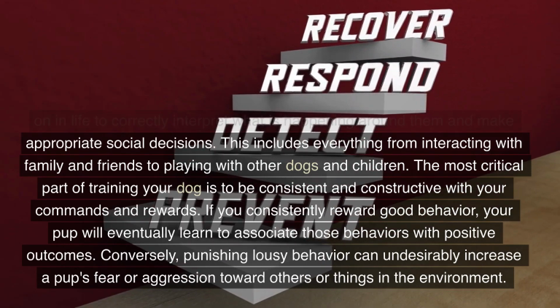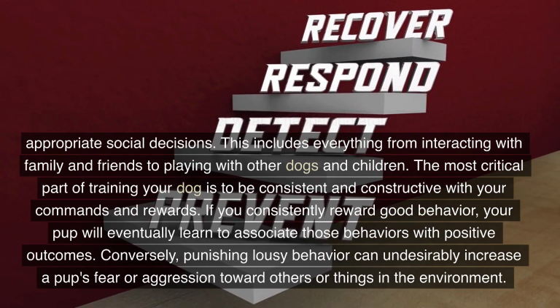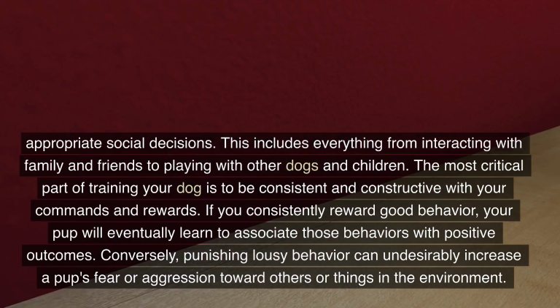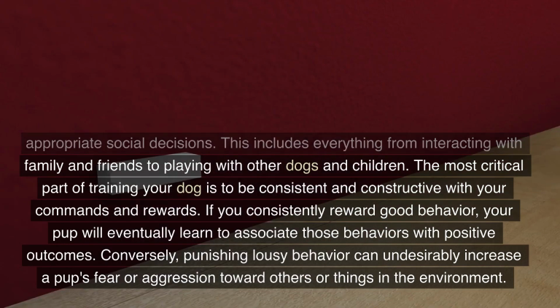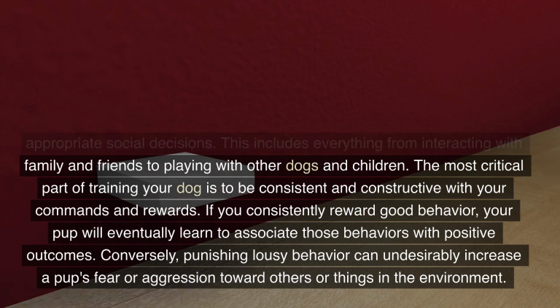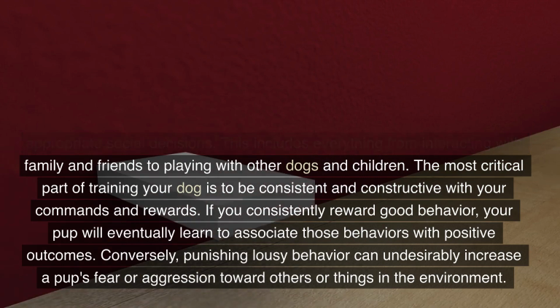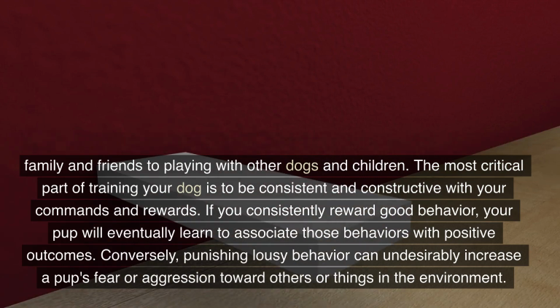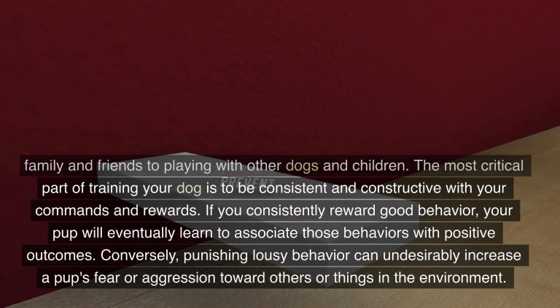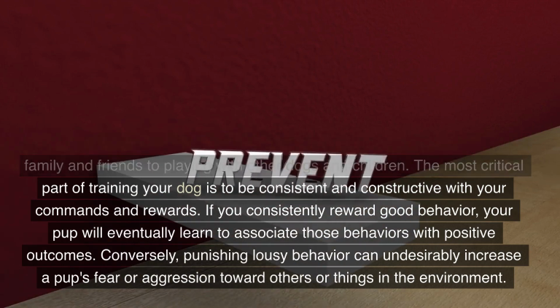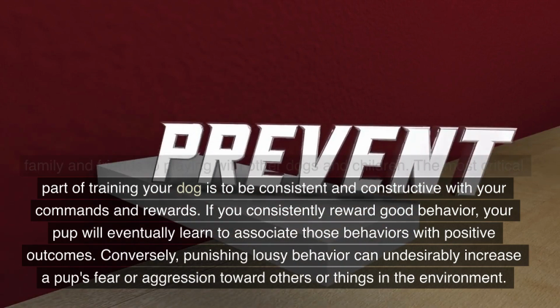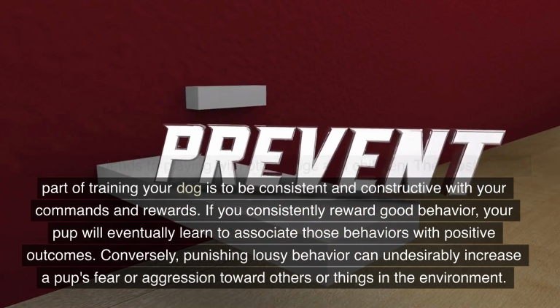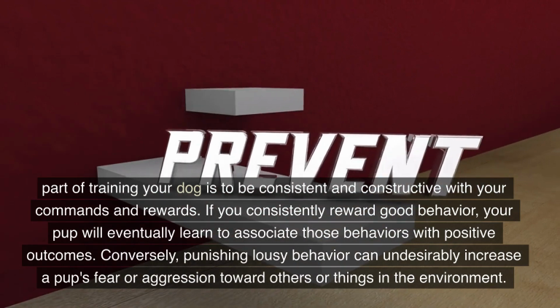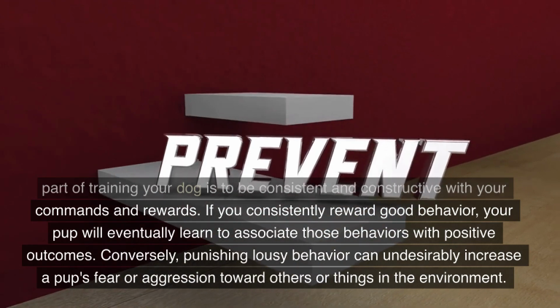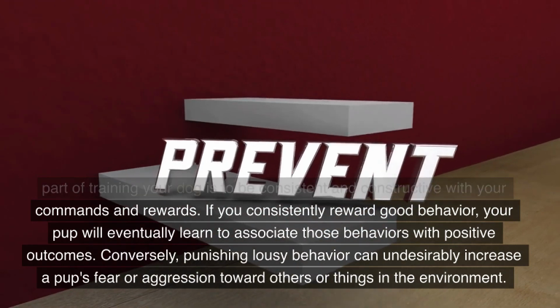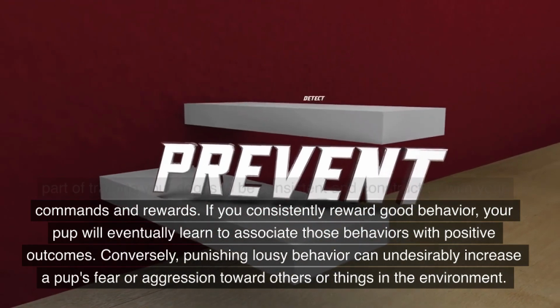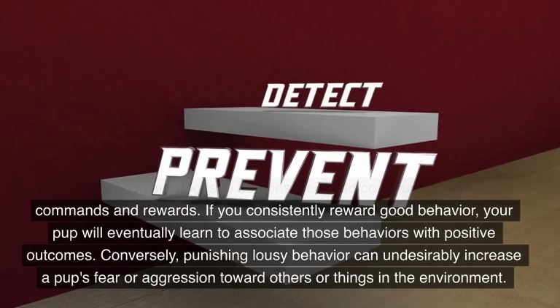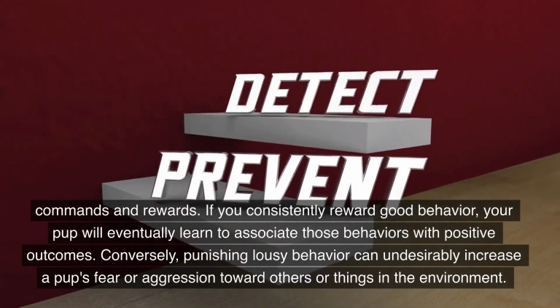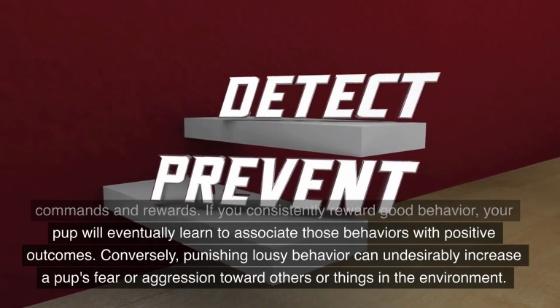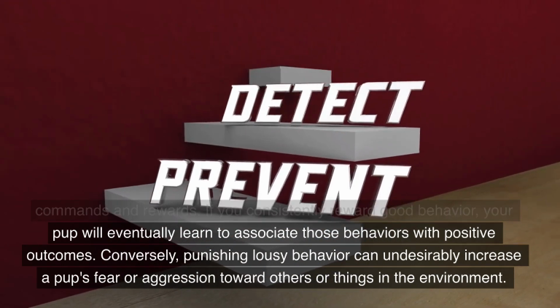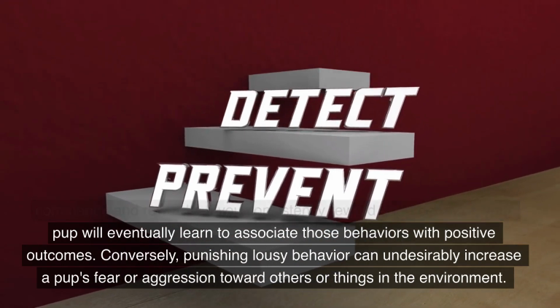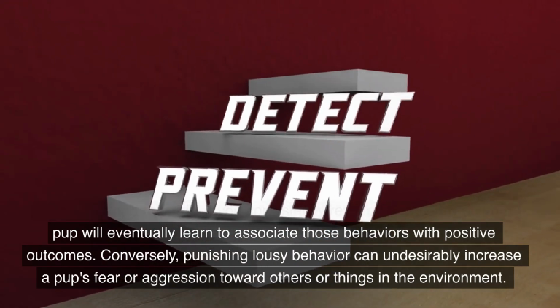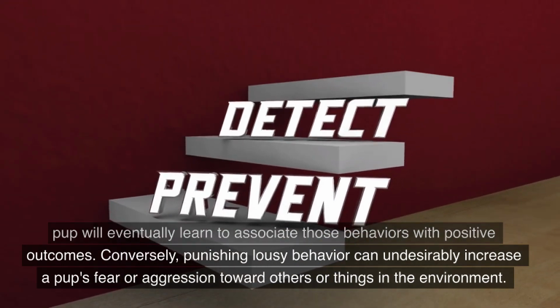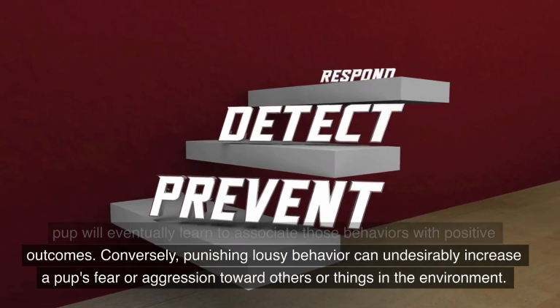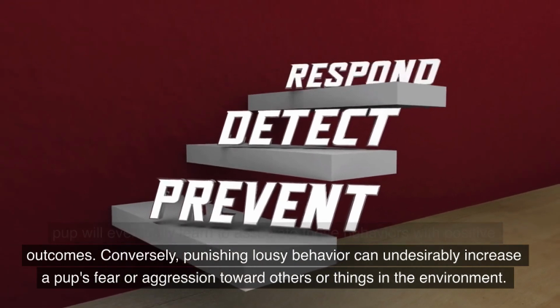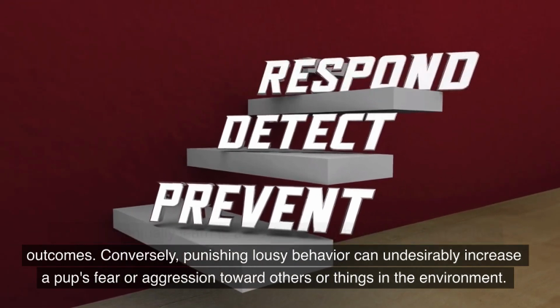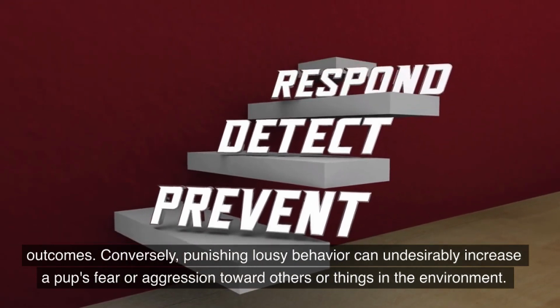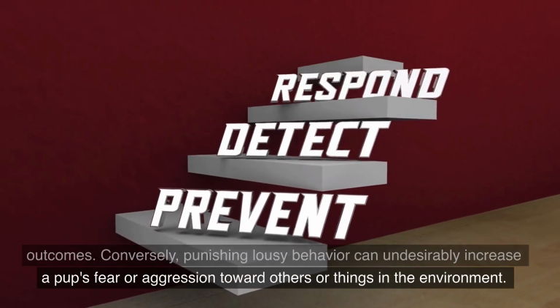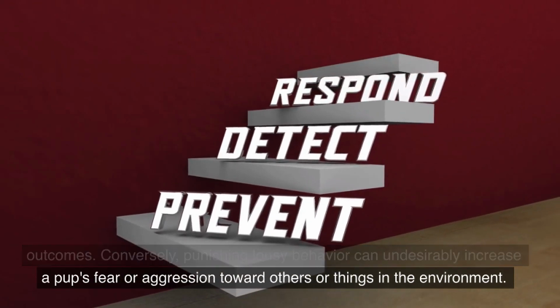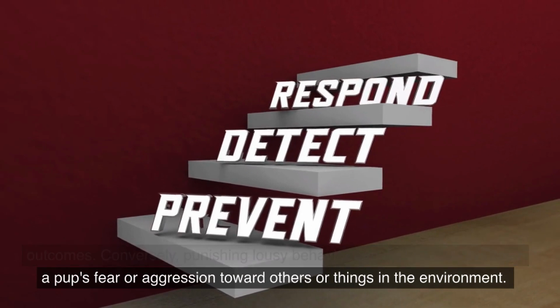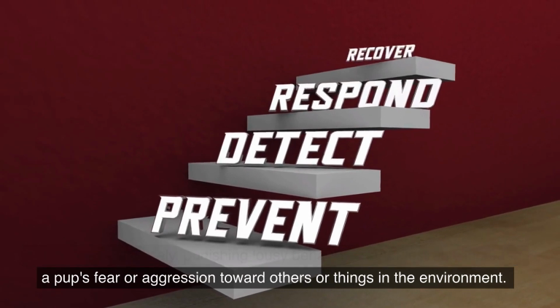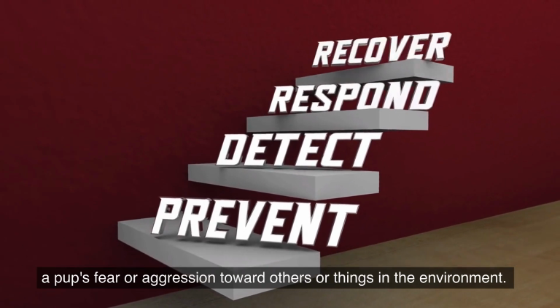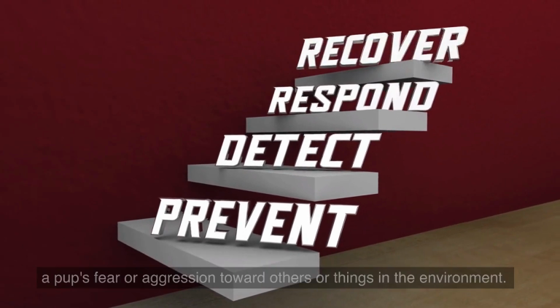Conversely, punishing bad behavior can undesirably increase a pup's fear or aggression toward others or things in the environment.